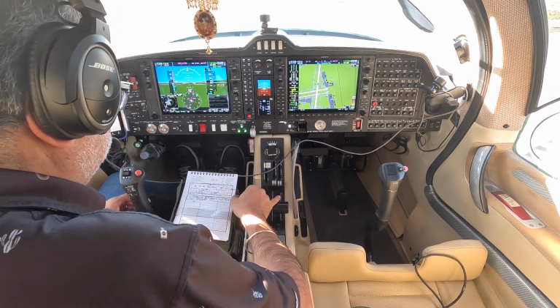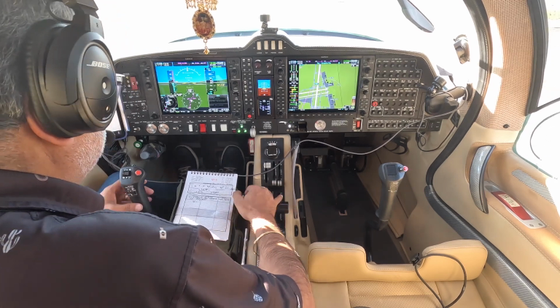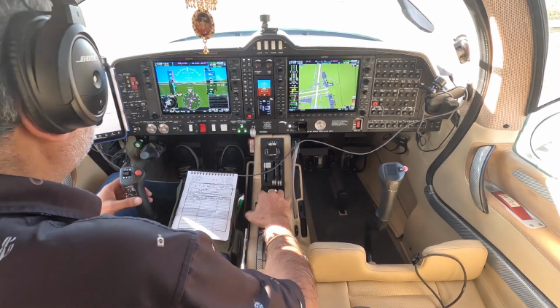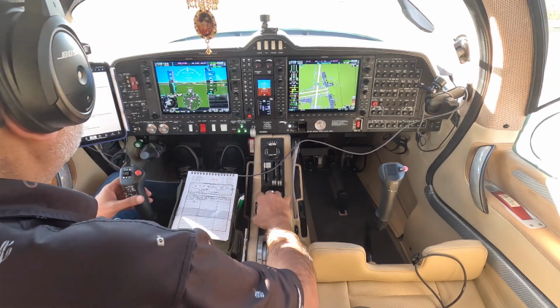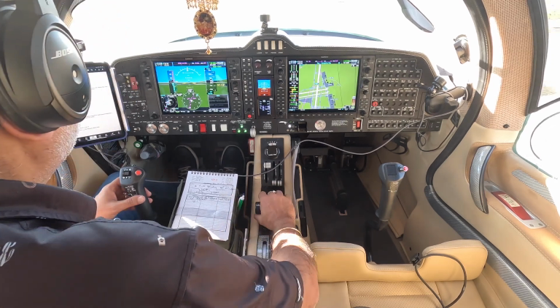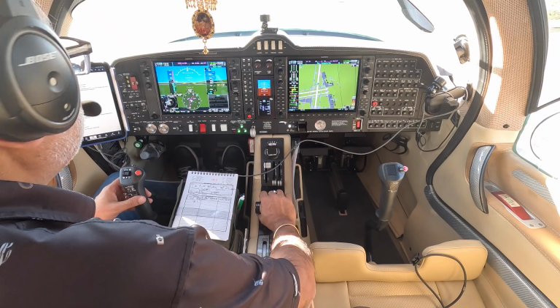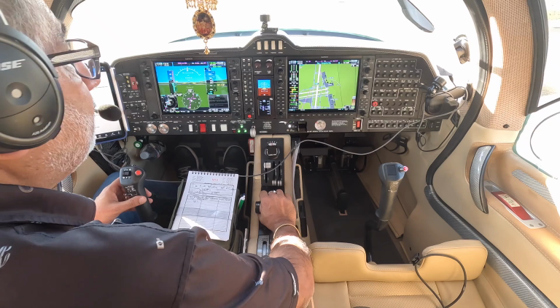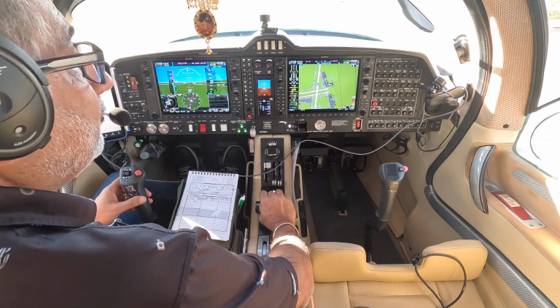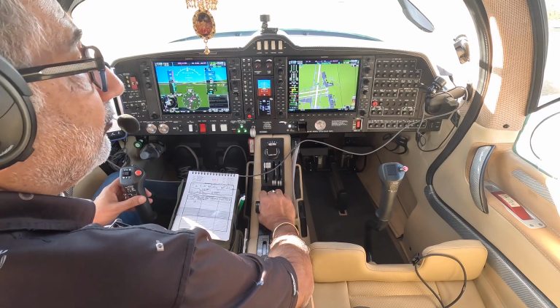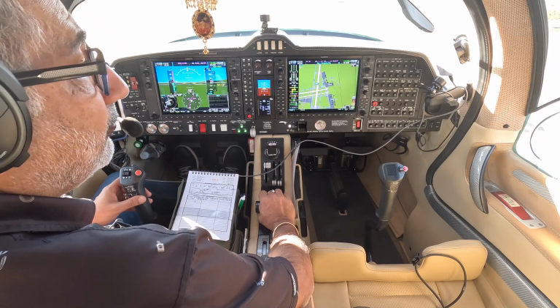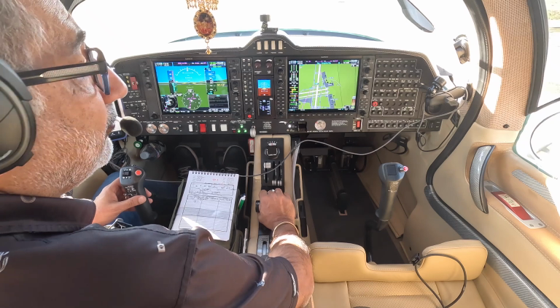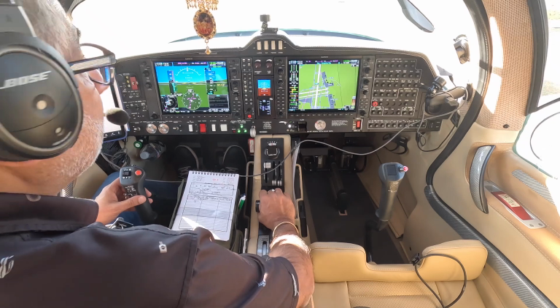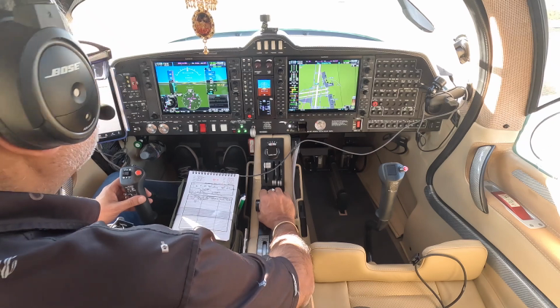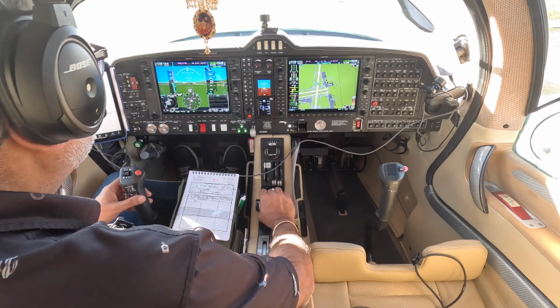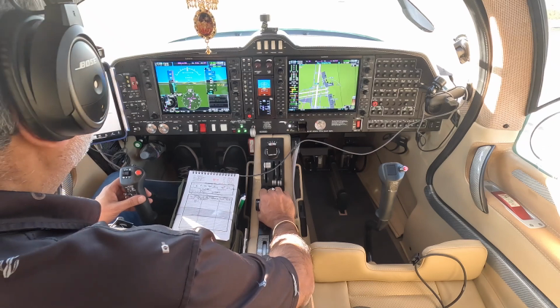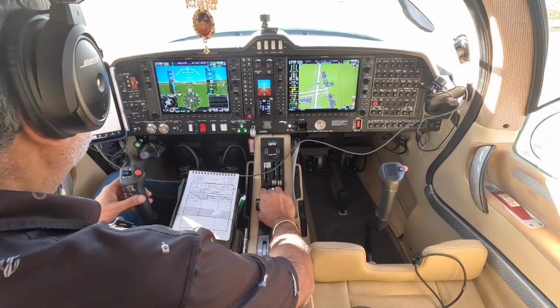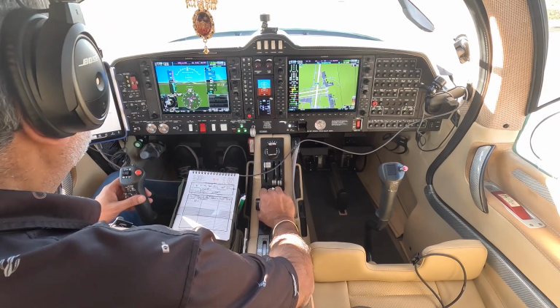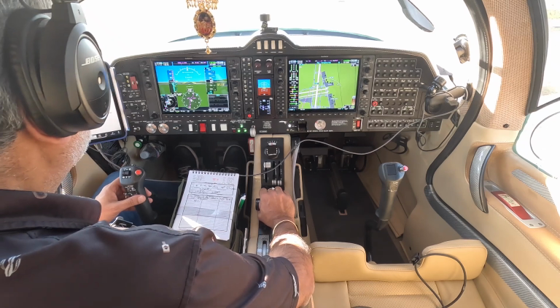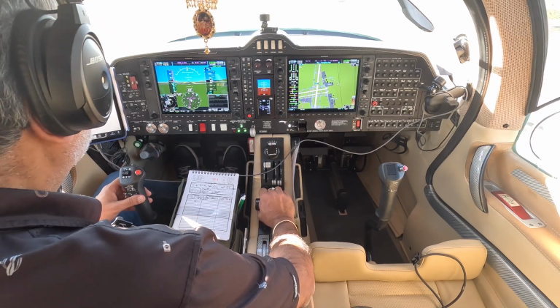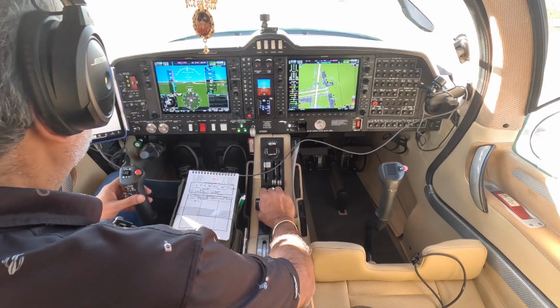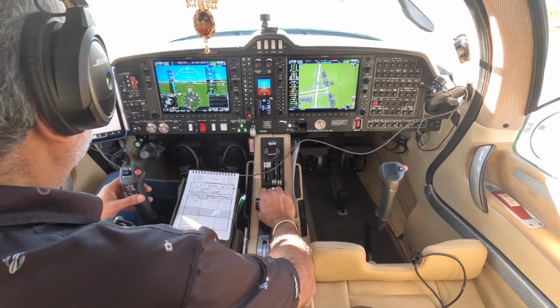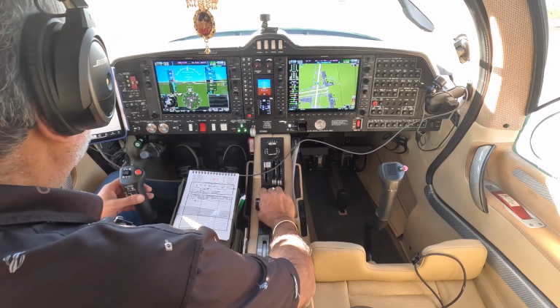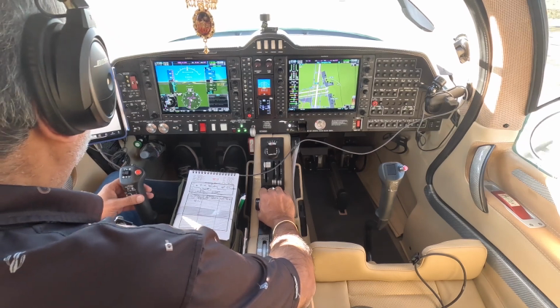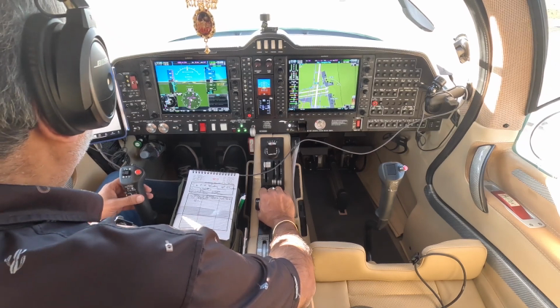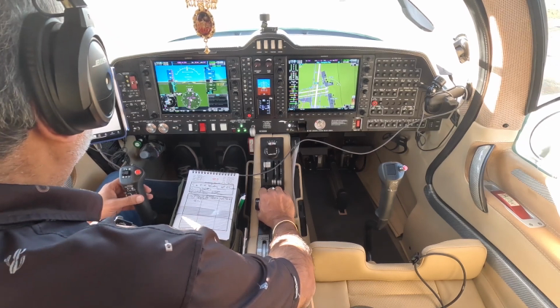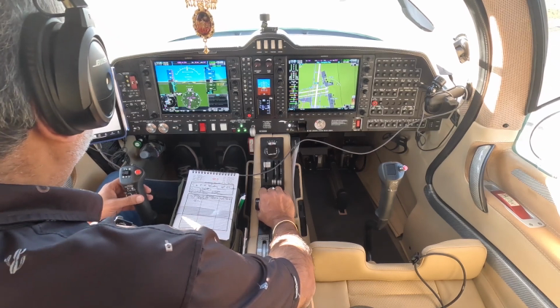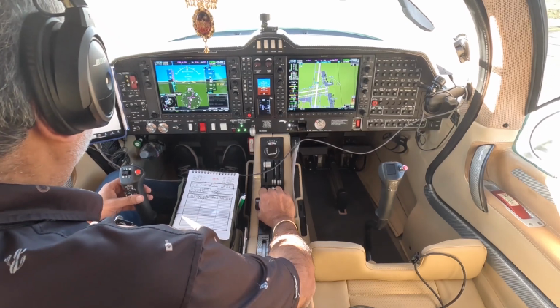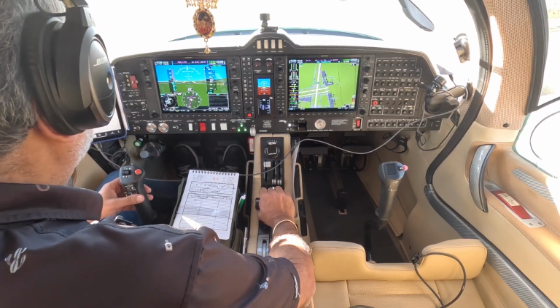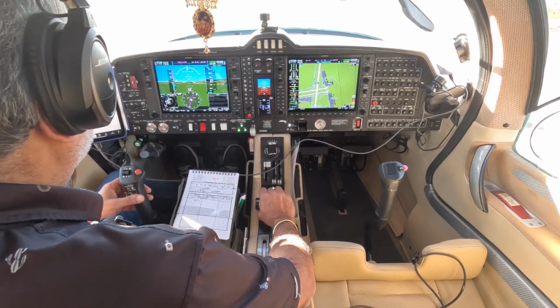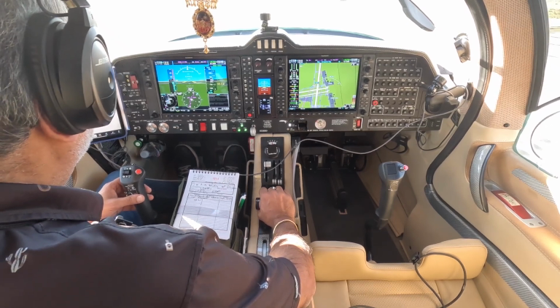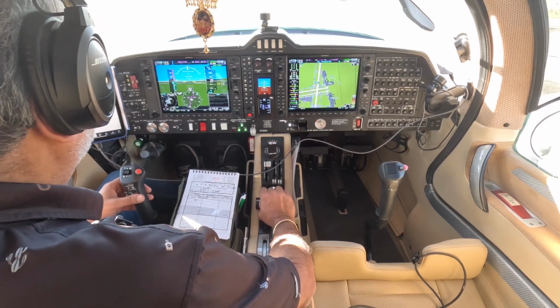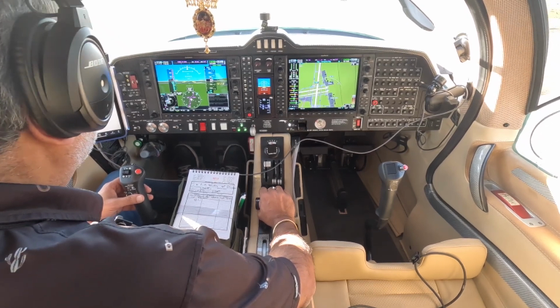N630 Romeo Tango, Santa Barbara Tower, runway 1-5 left, clear for takeoff. Readback: 1-5 left, clear for takeoff, 630 Romeo Tango.